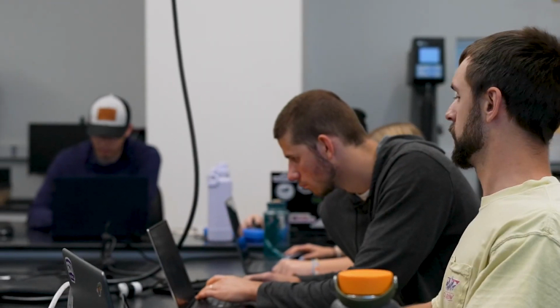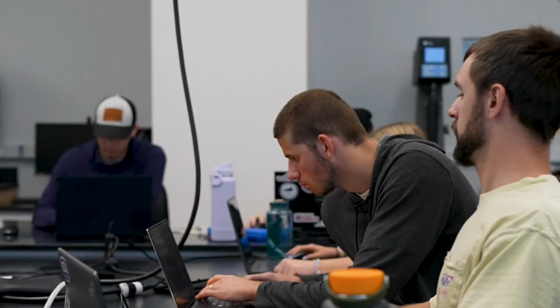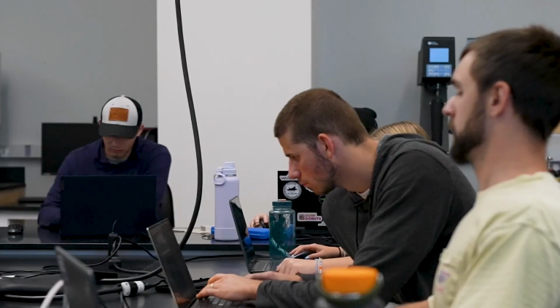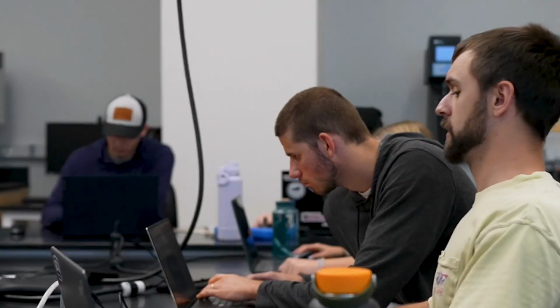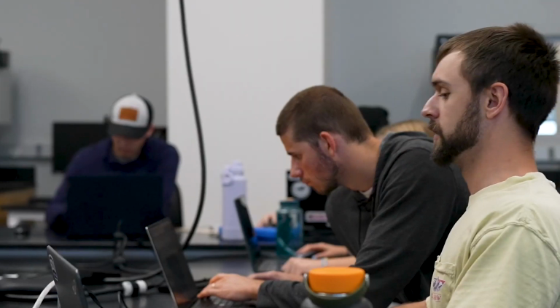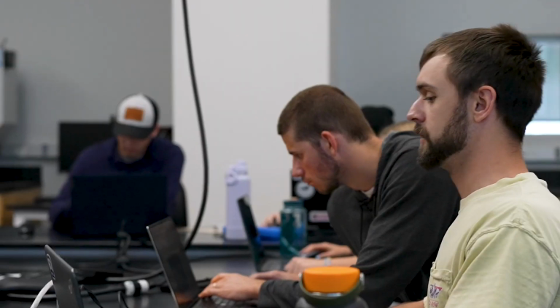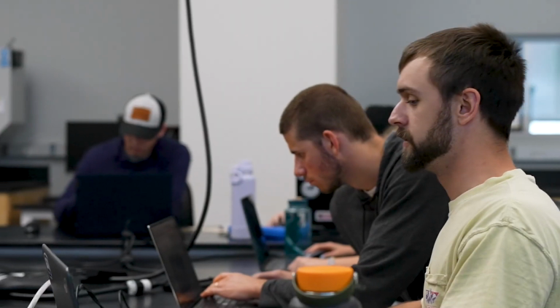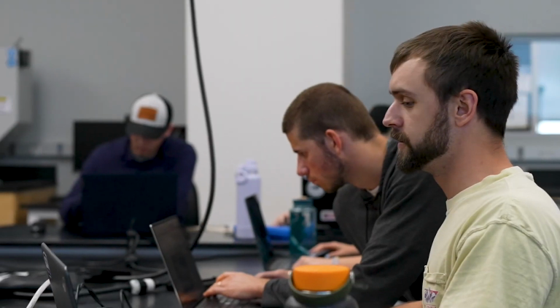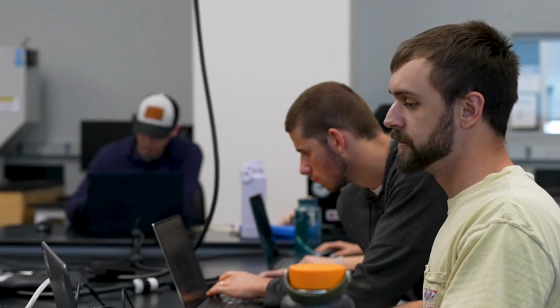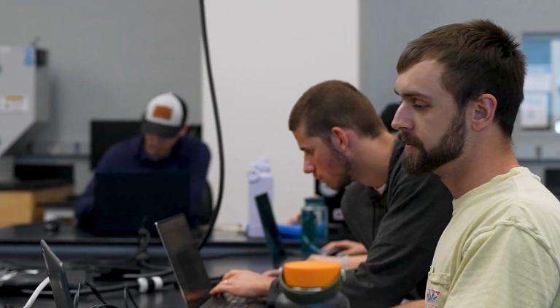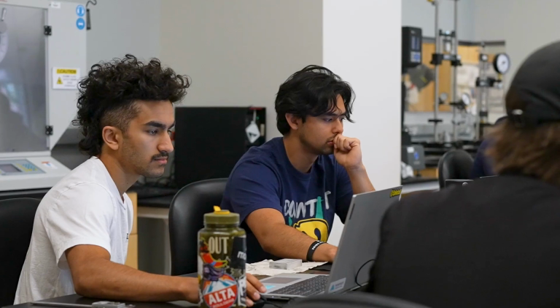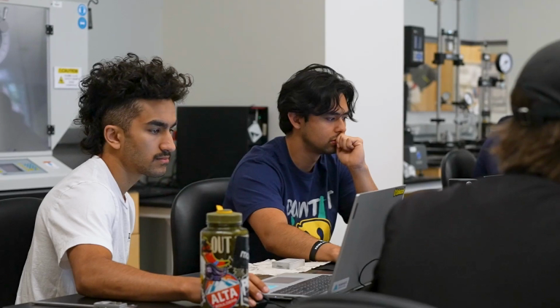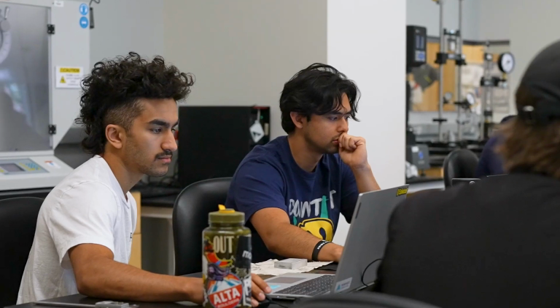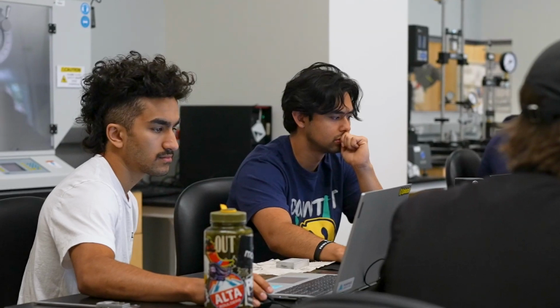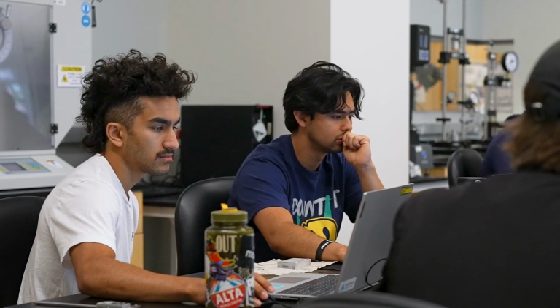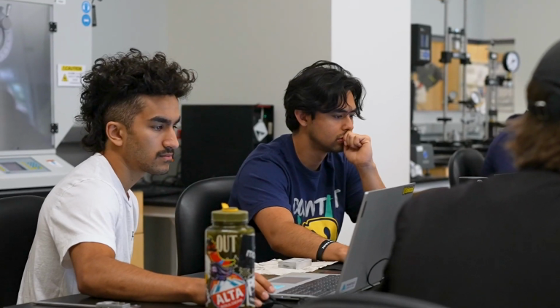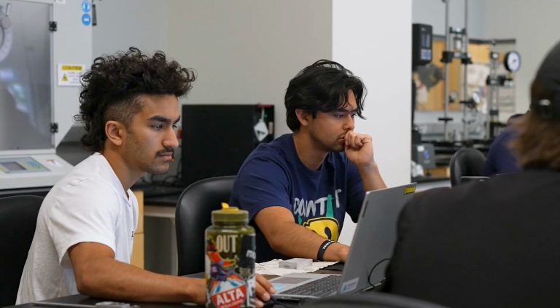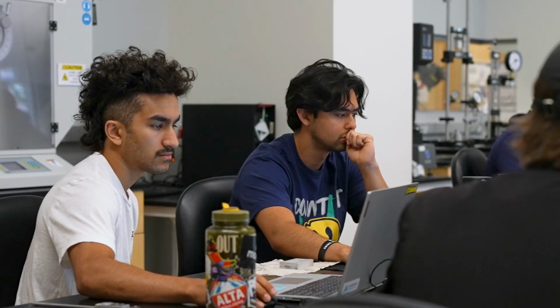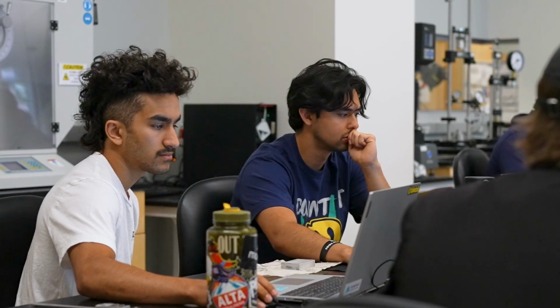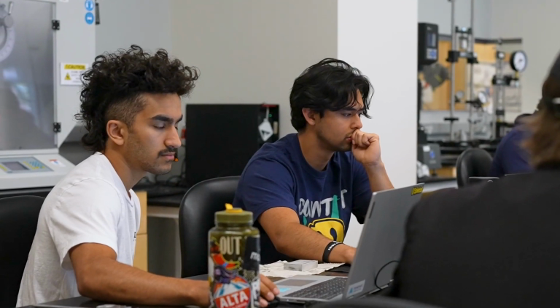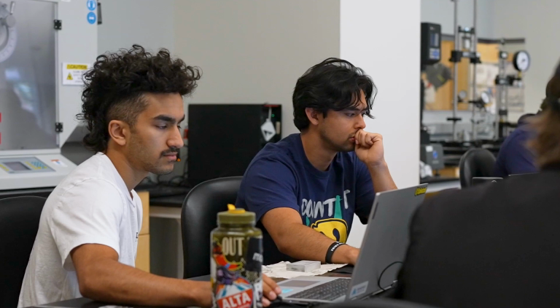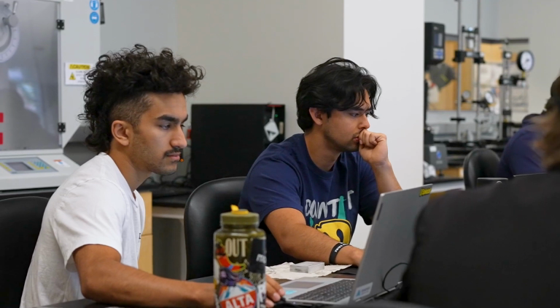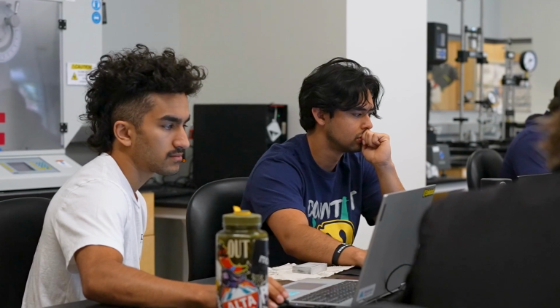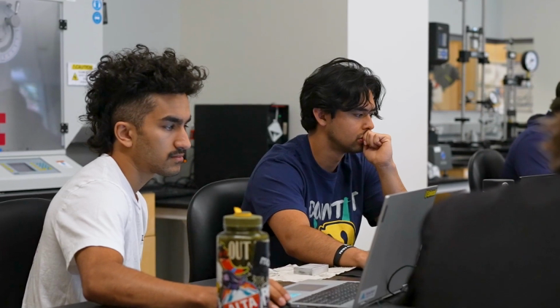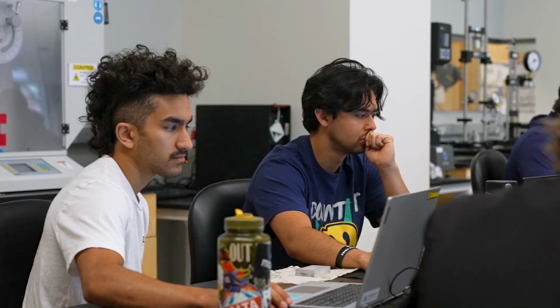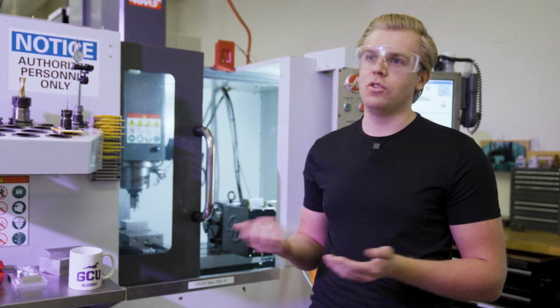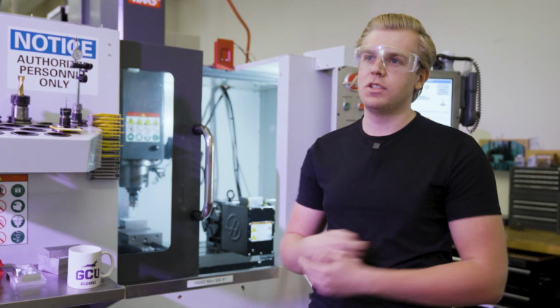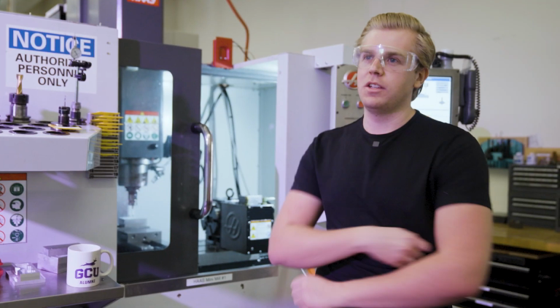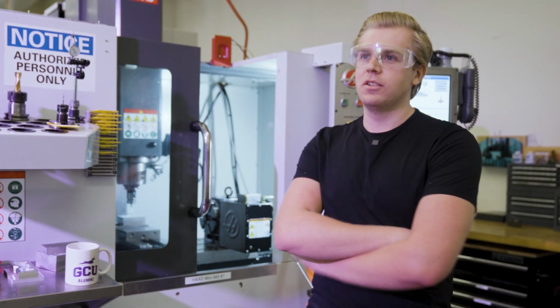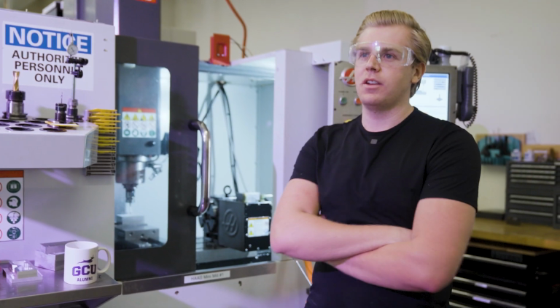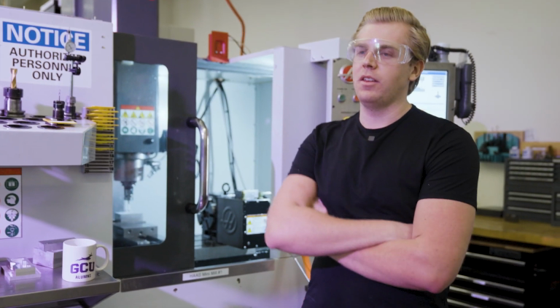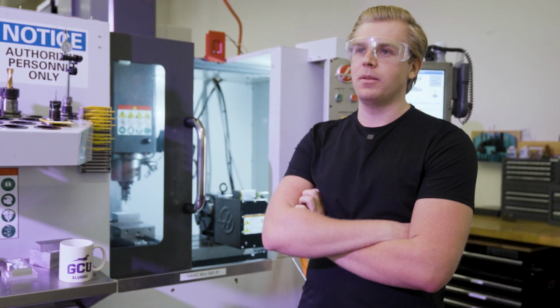Any student can come down here, play with the machines, learn stuff — and that includes freshmen, sophomores, juniors, seniors, all of the above.